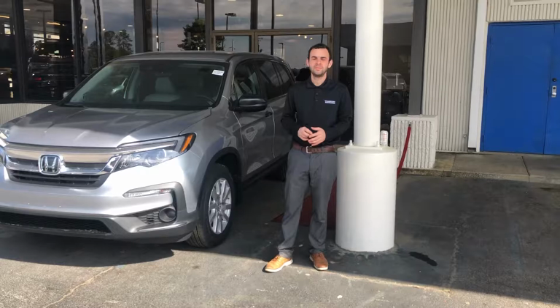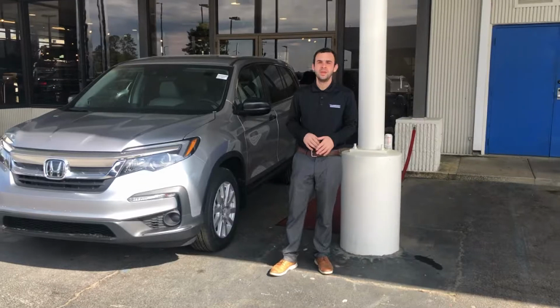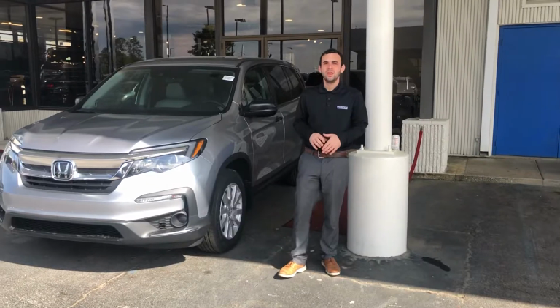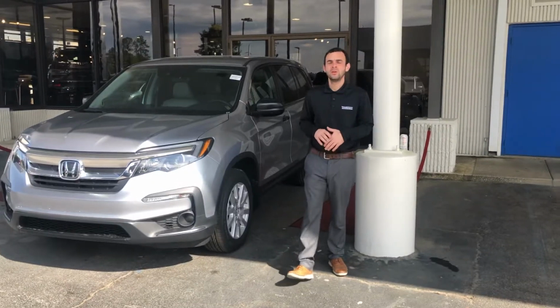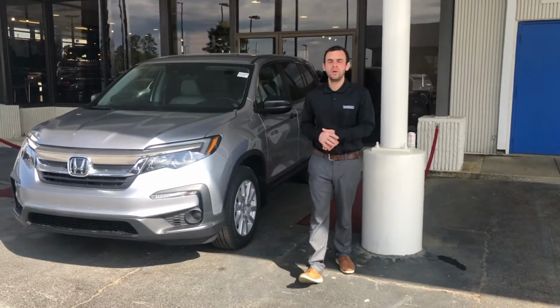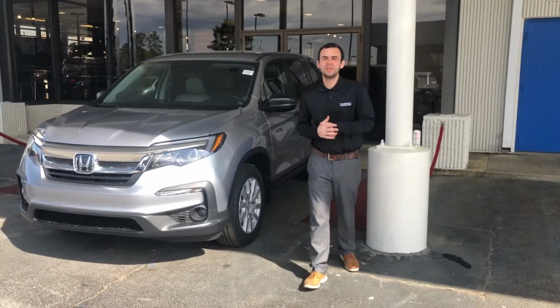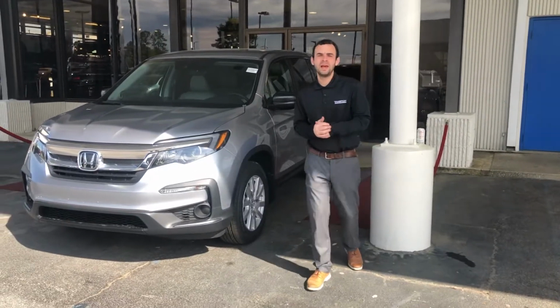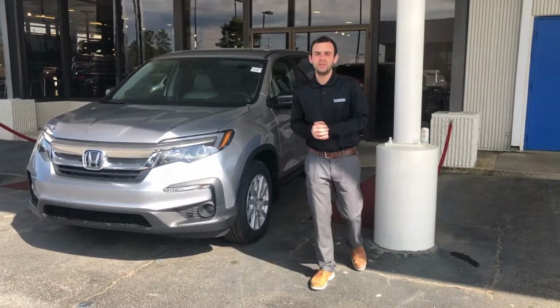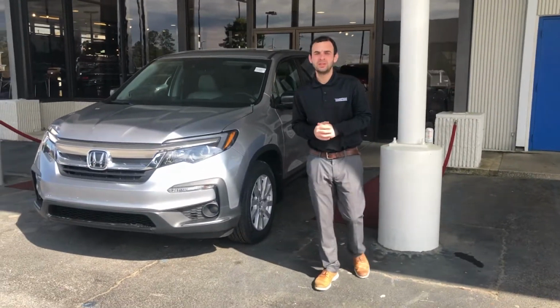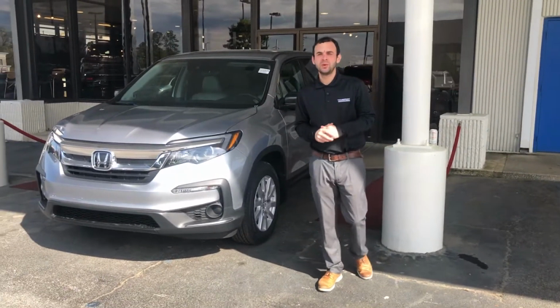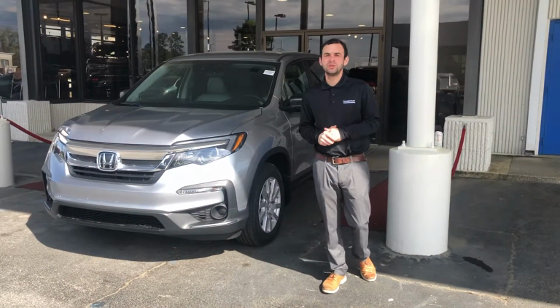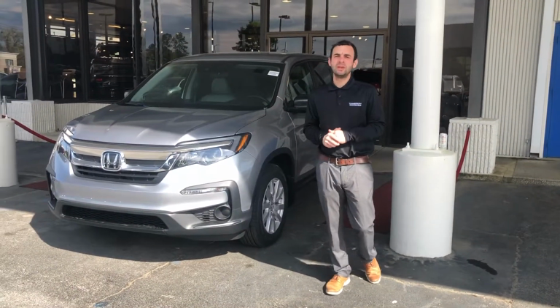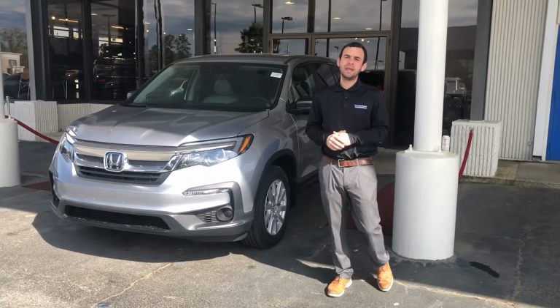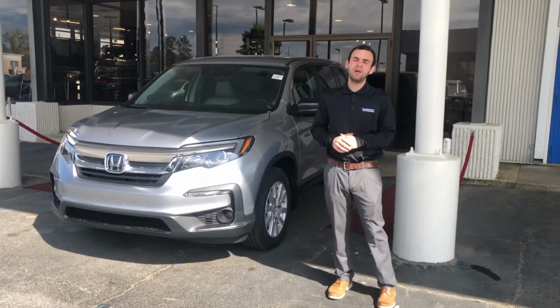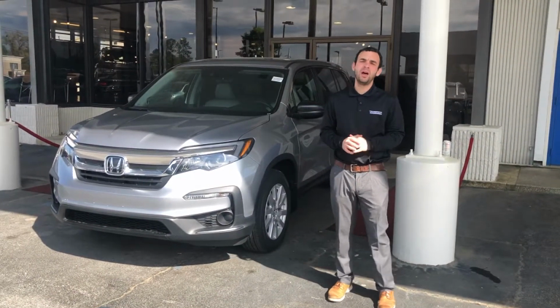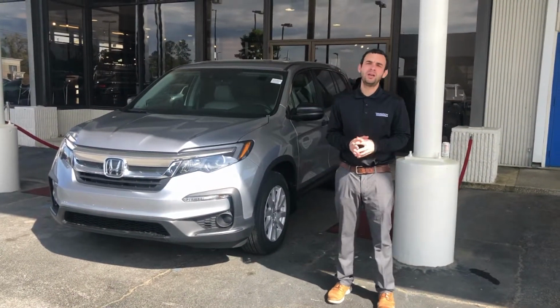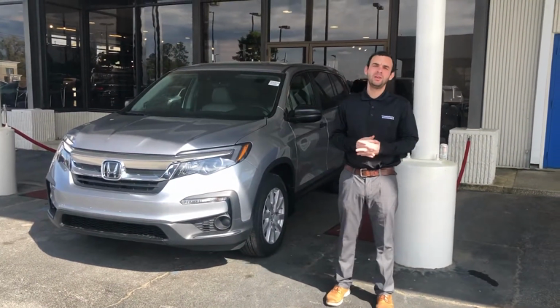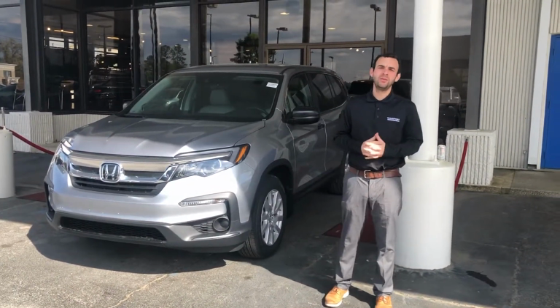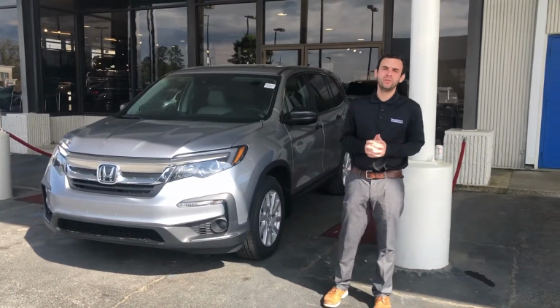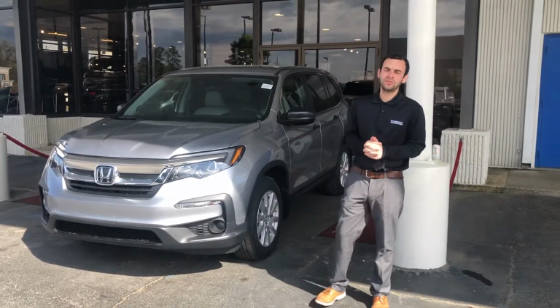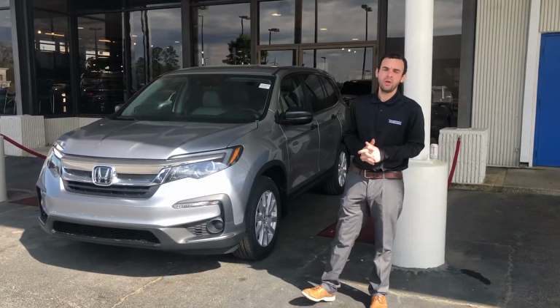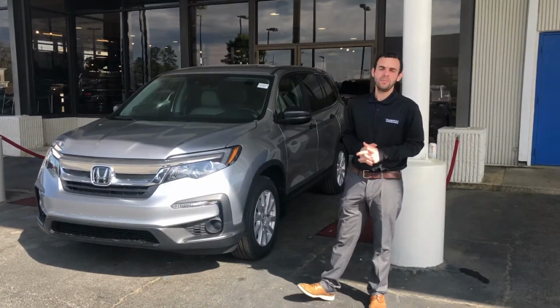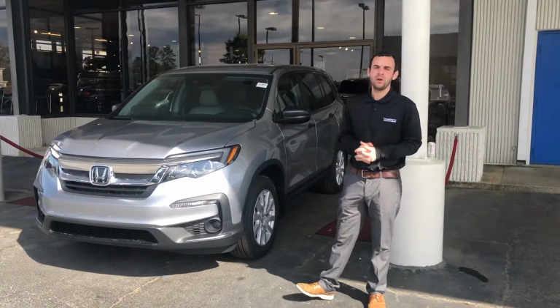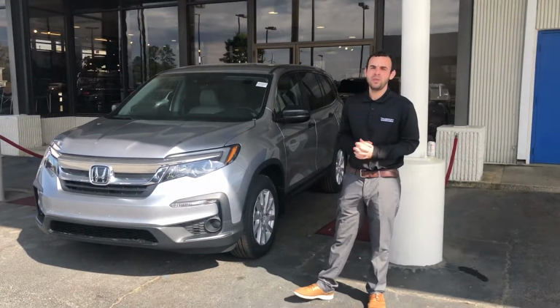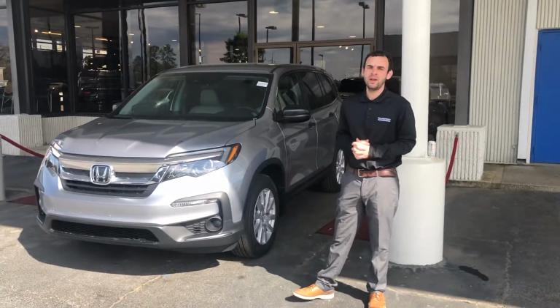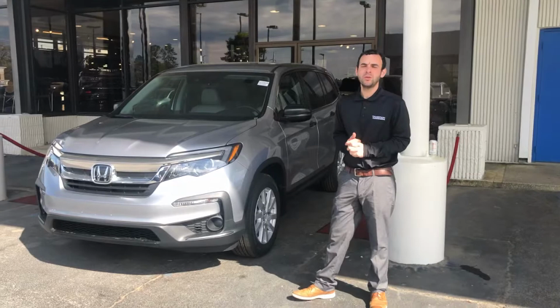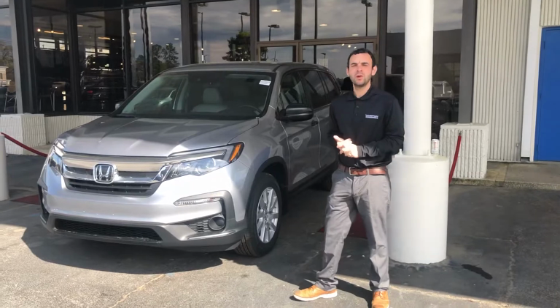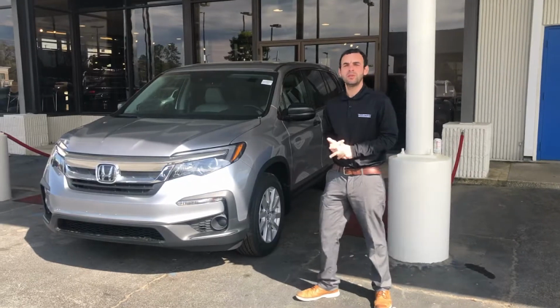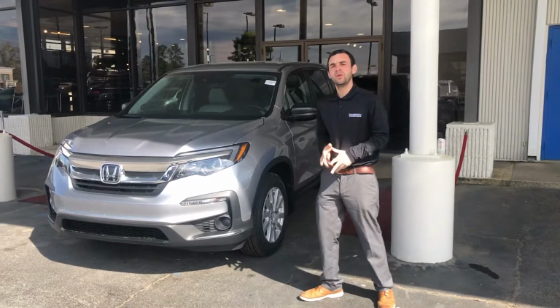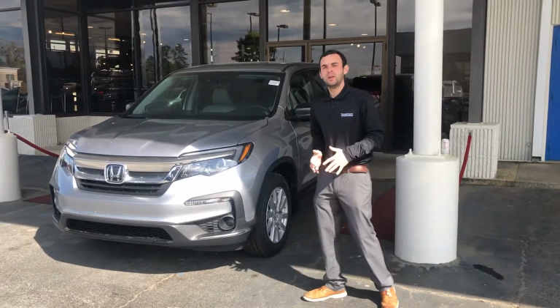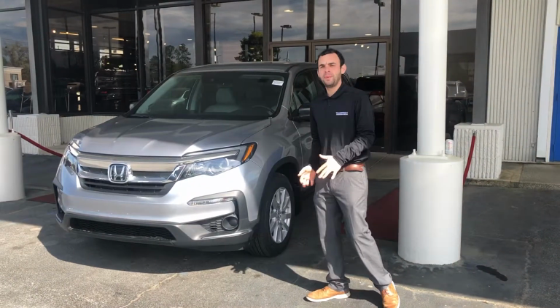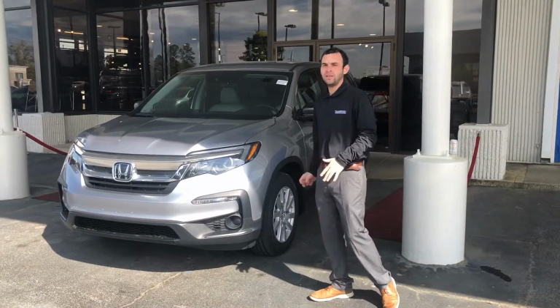Good morning, Ms. Allen. This is George over at Tamron Honda in Hoover, just following up on your online inquiry on the new Honda Pilot.